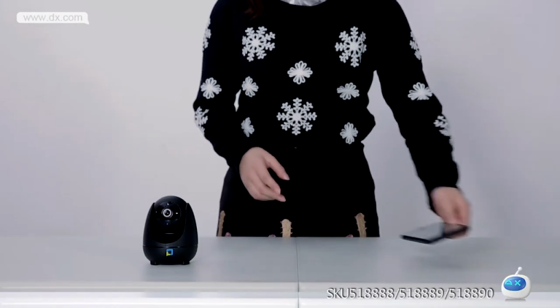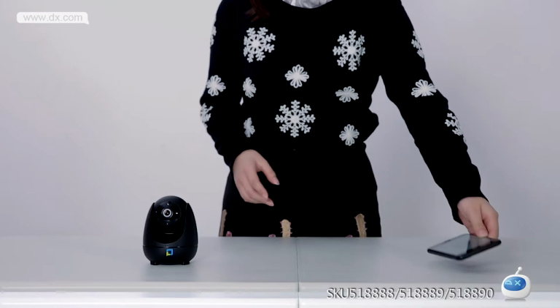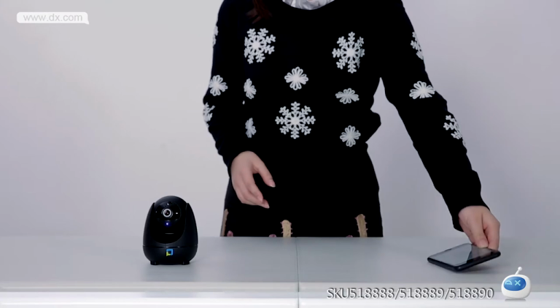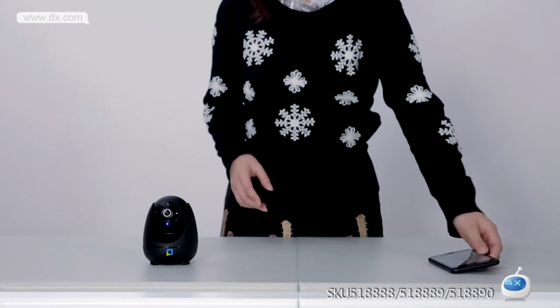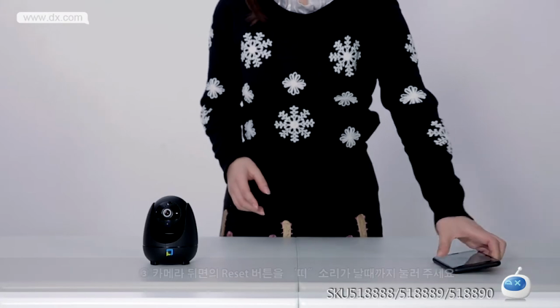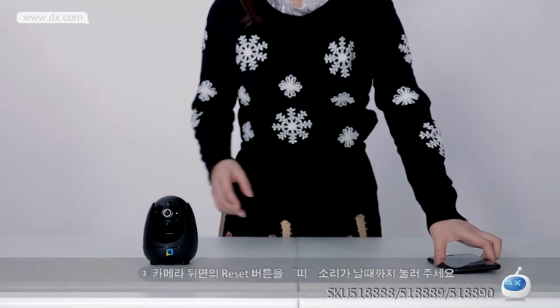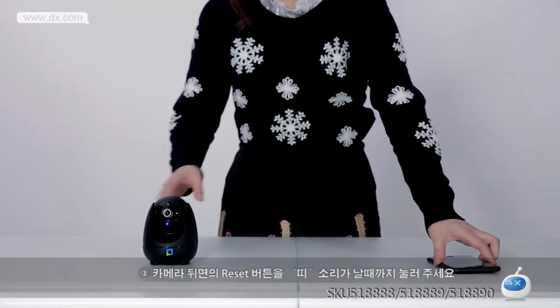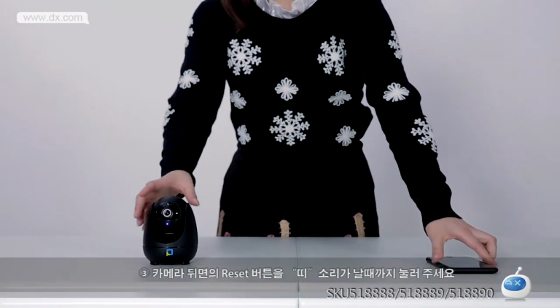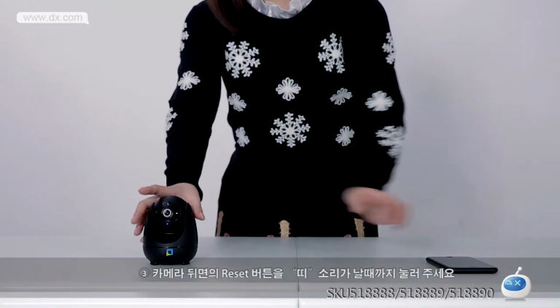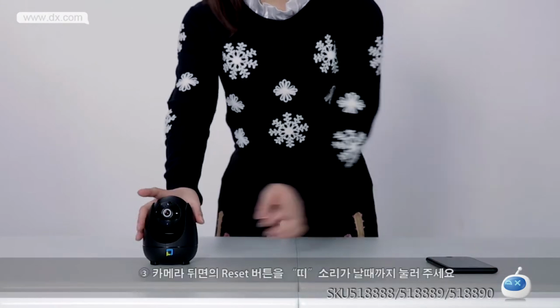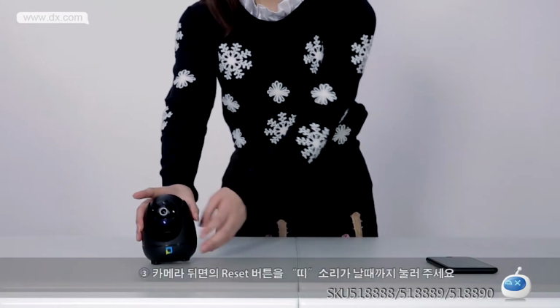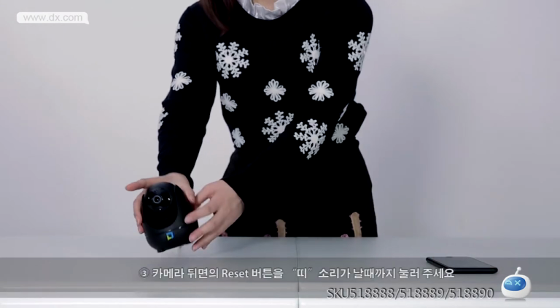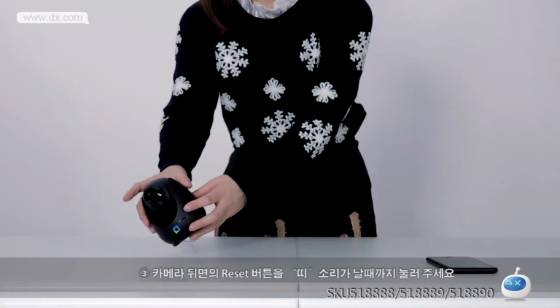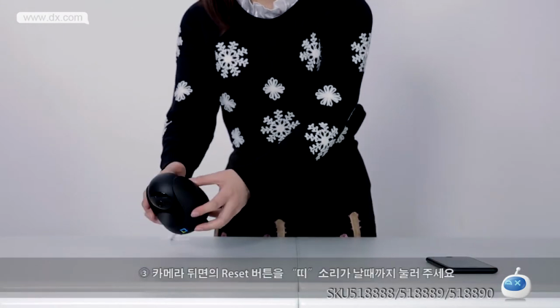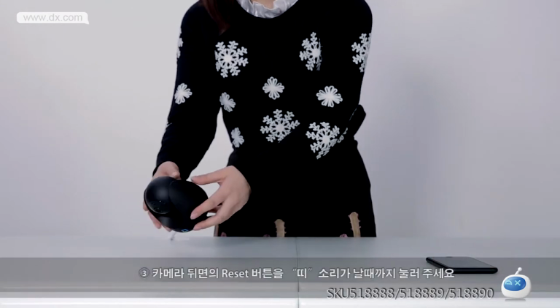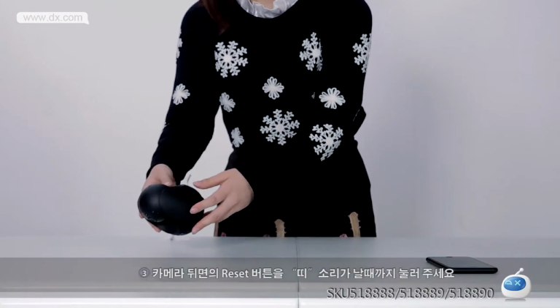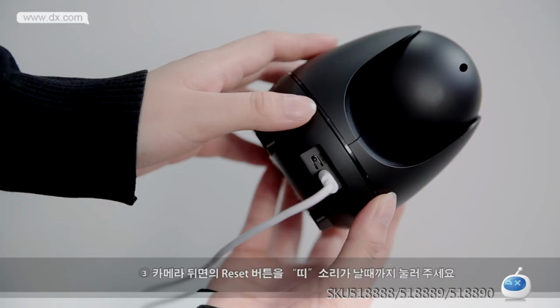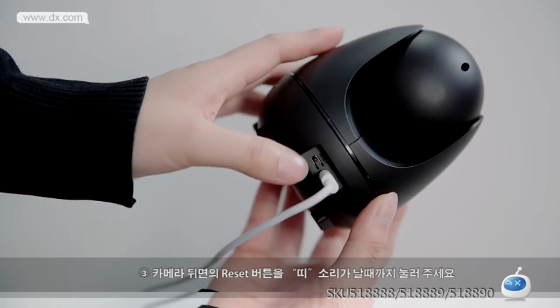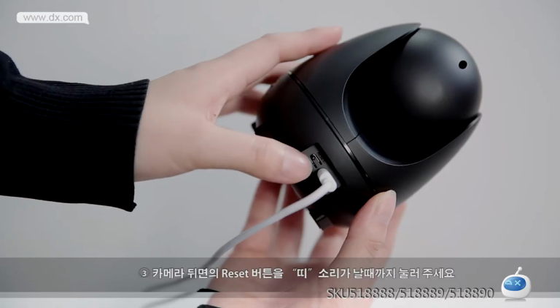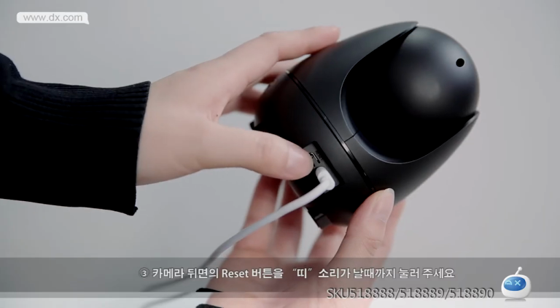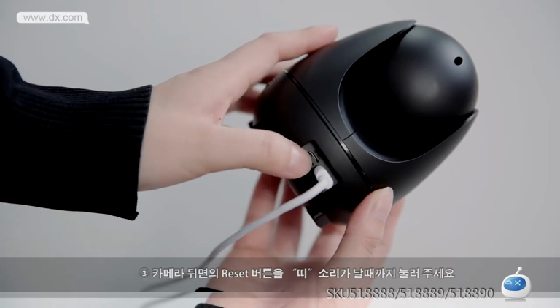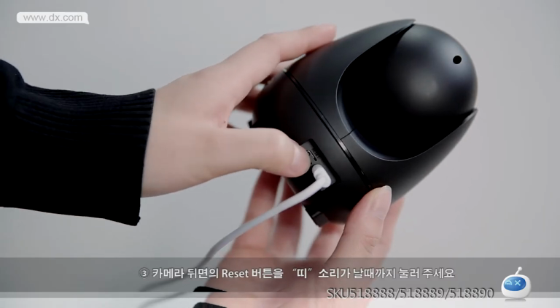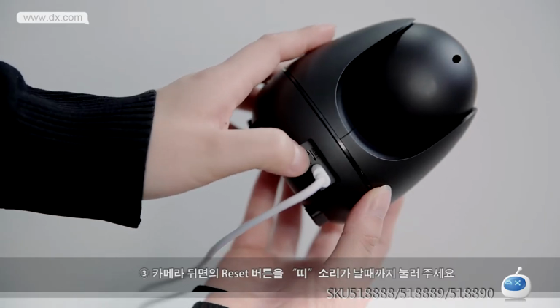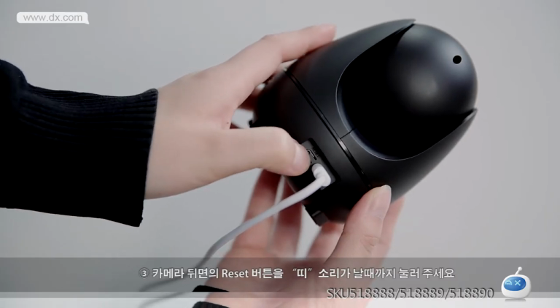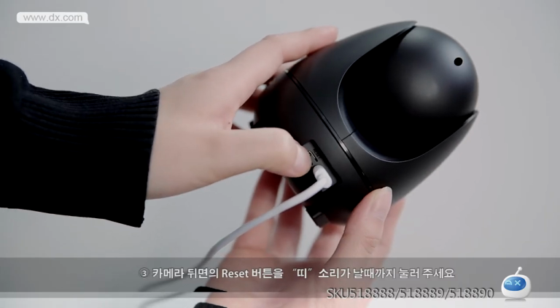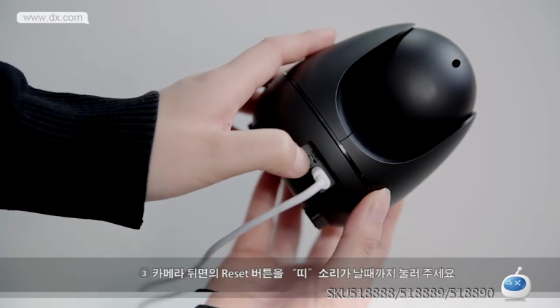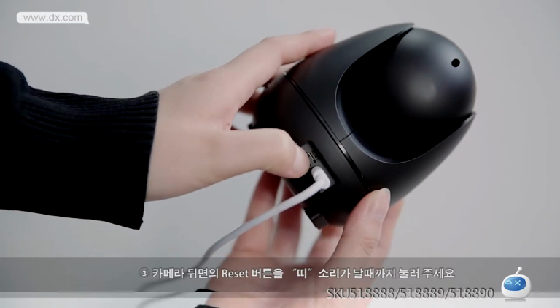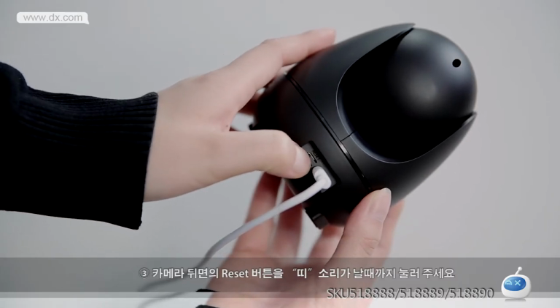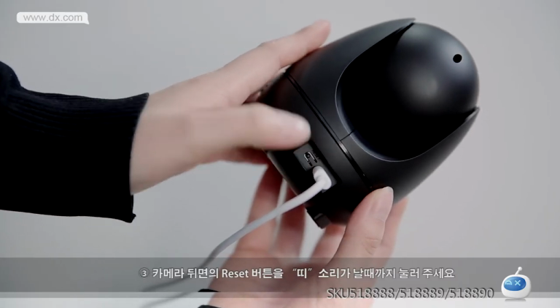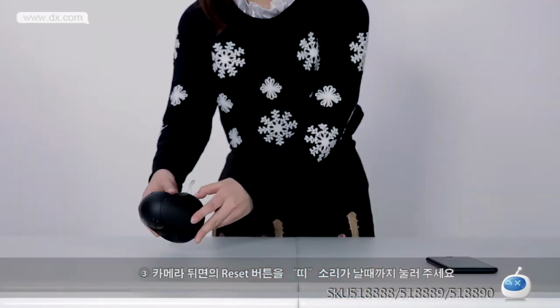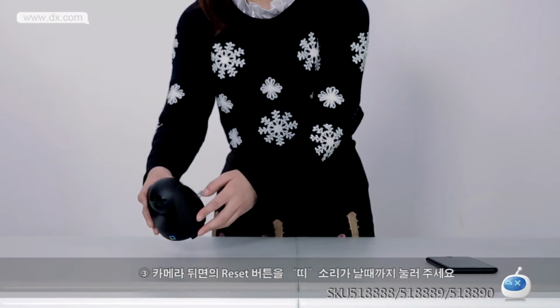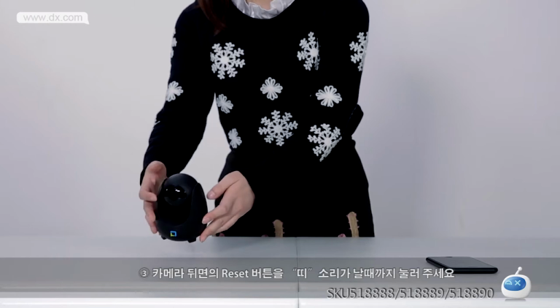Step 3: Press the reset button down for a few seconds until you hear a beep, please.